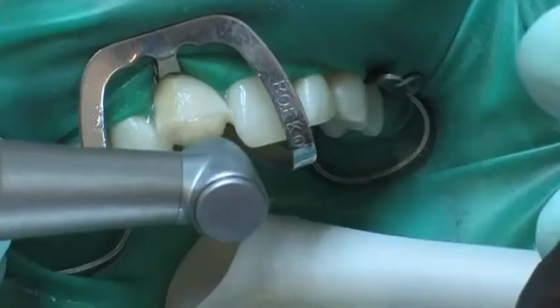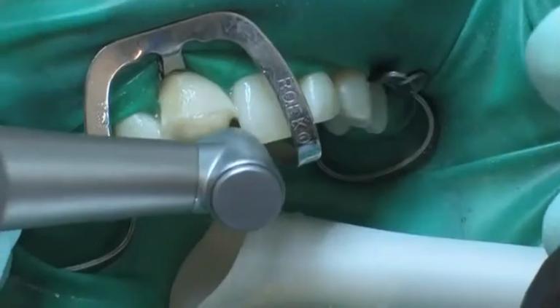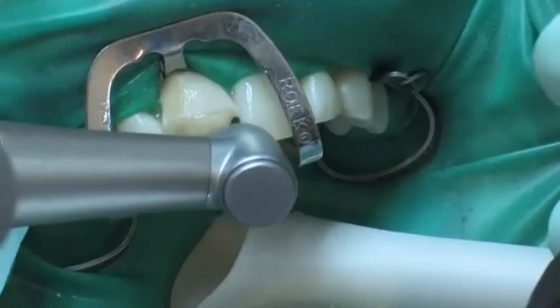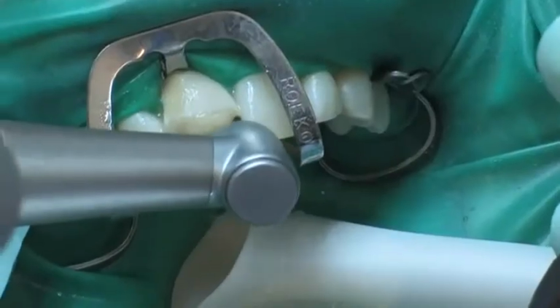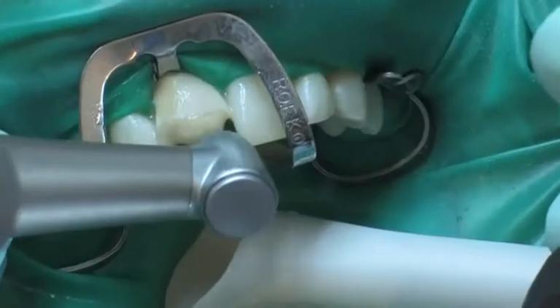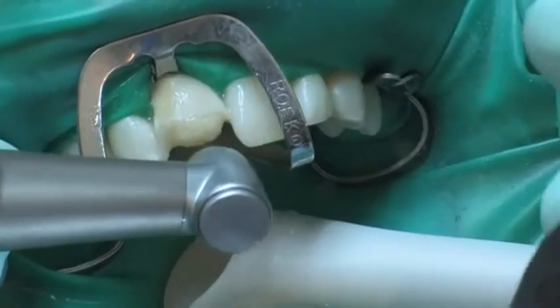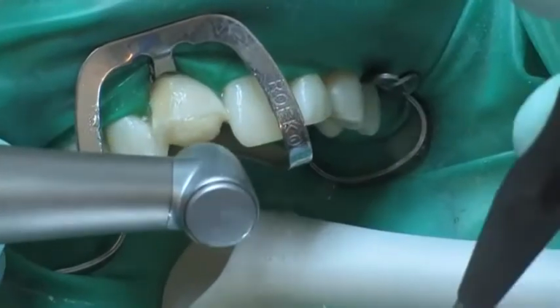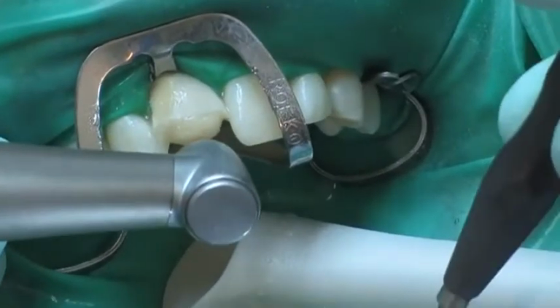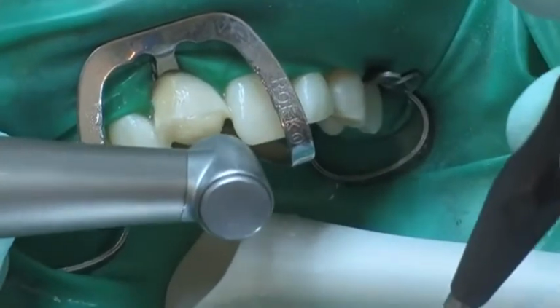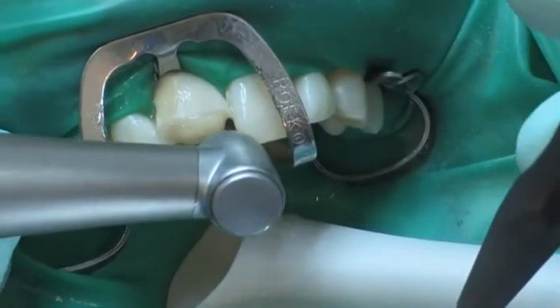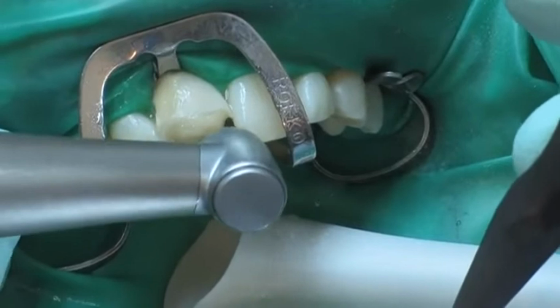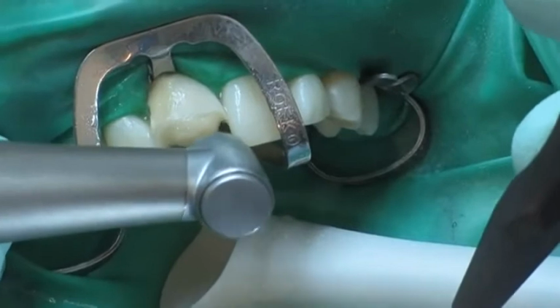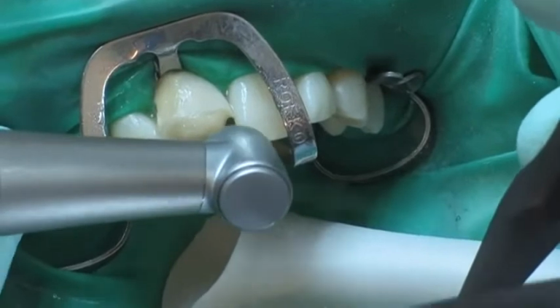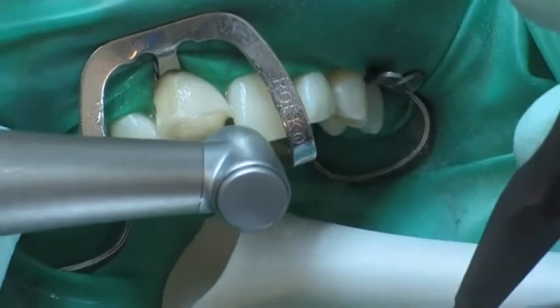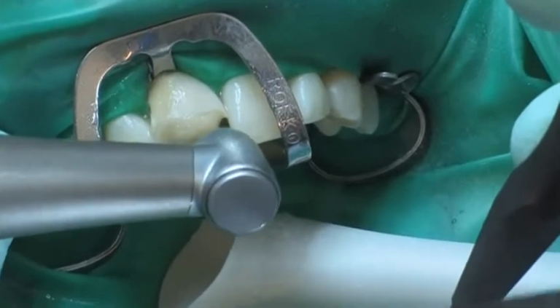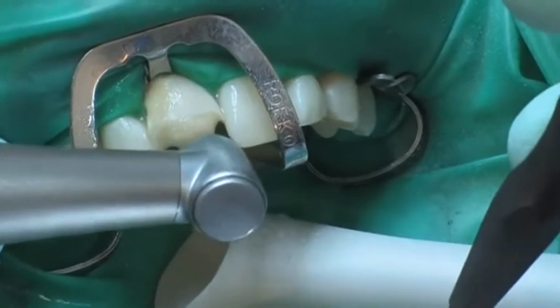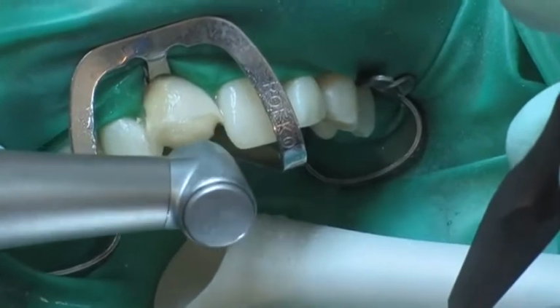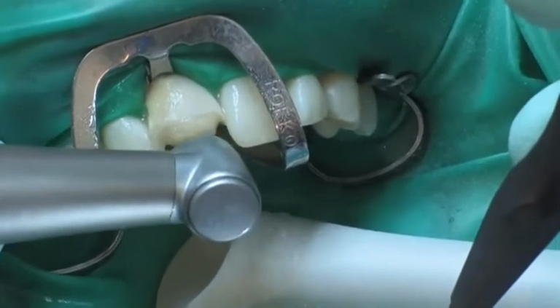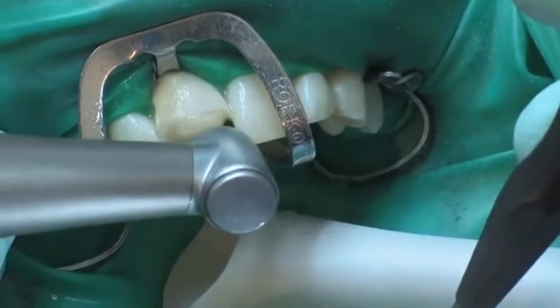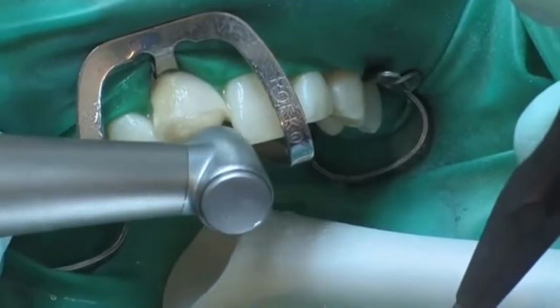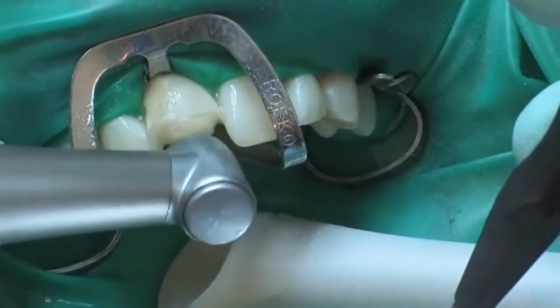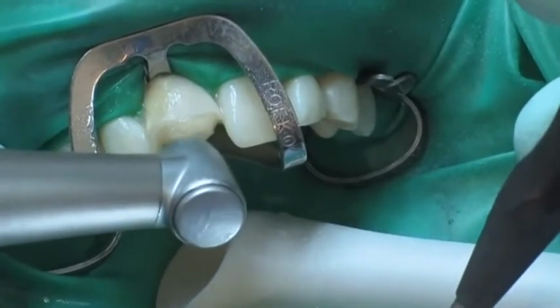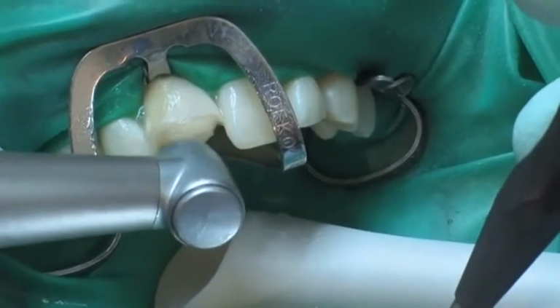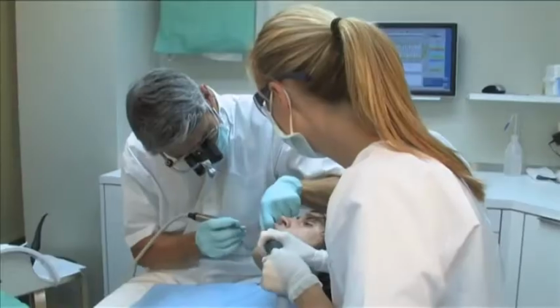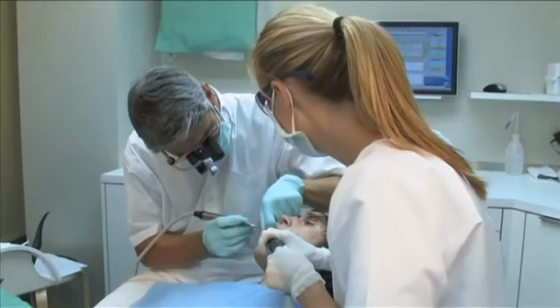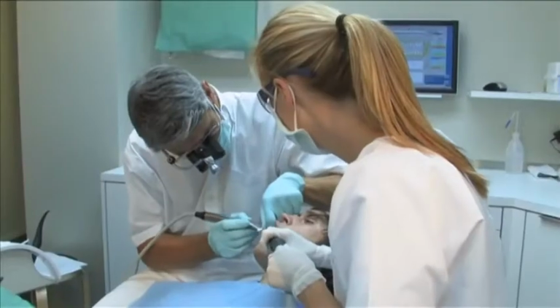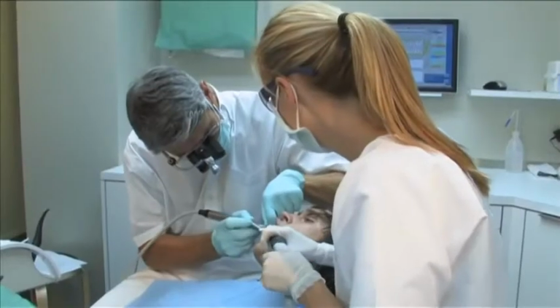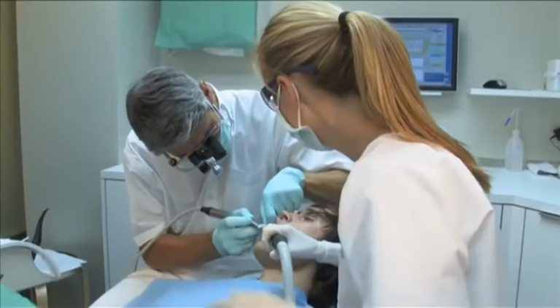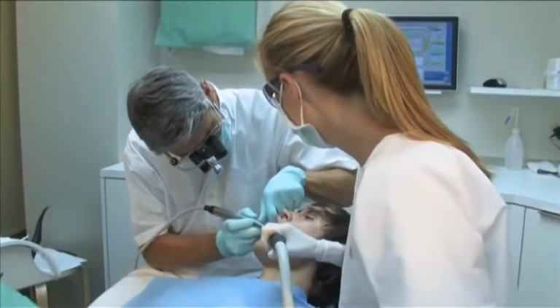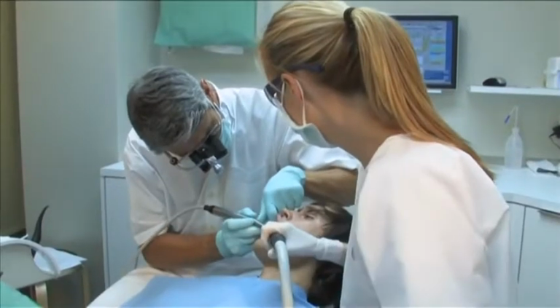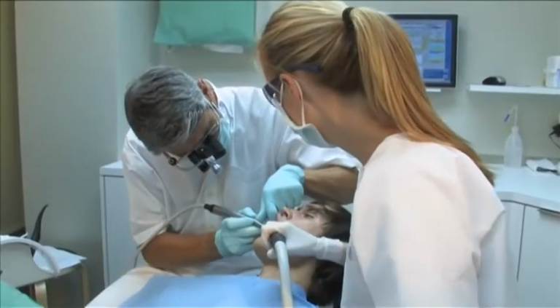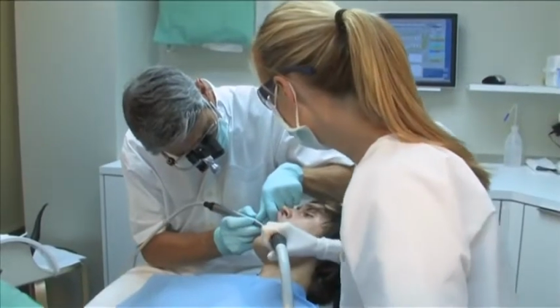The bulk crown preparation is performed using a 125 micrometer diamond instrument.